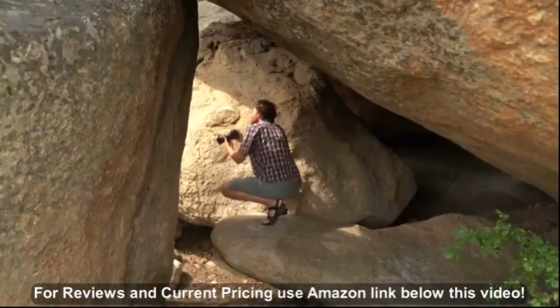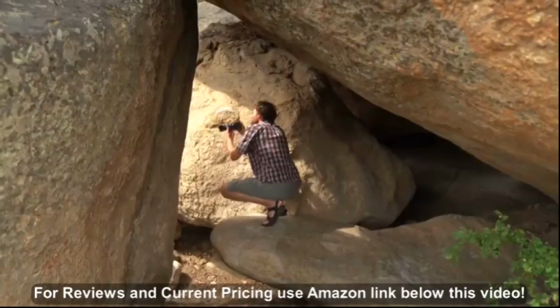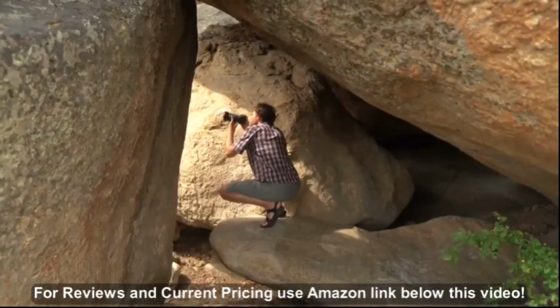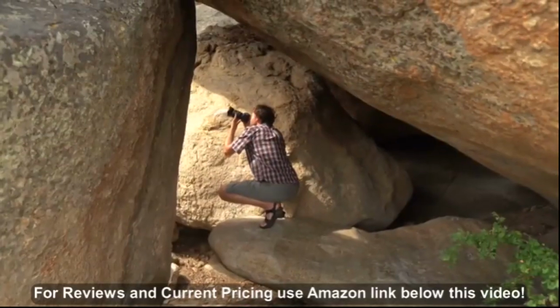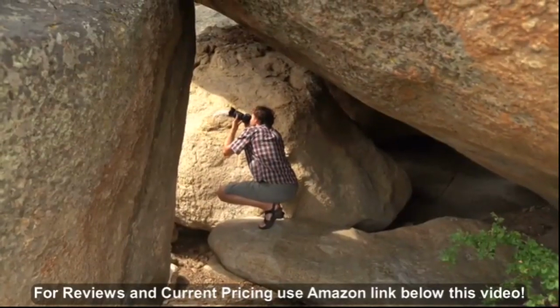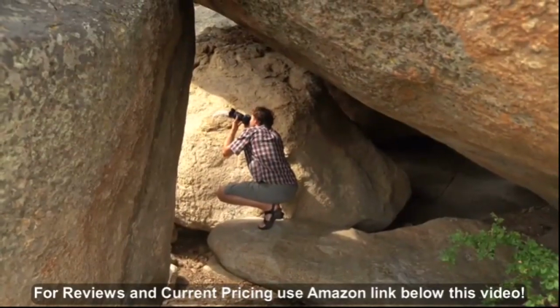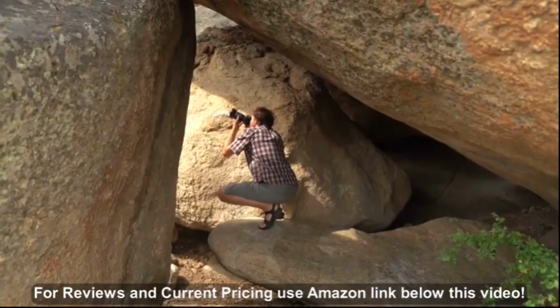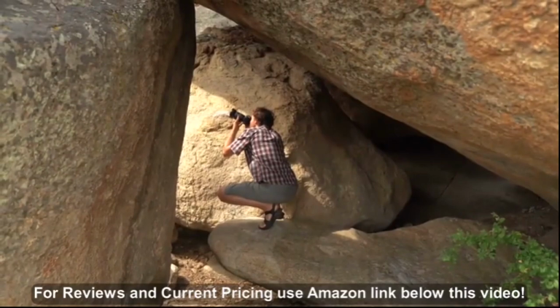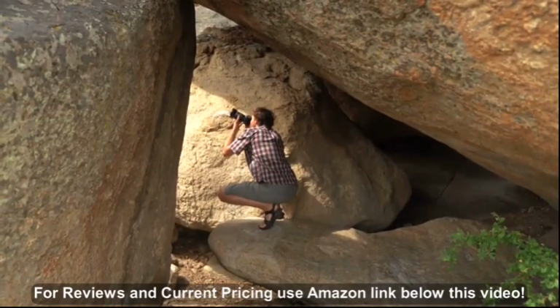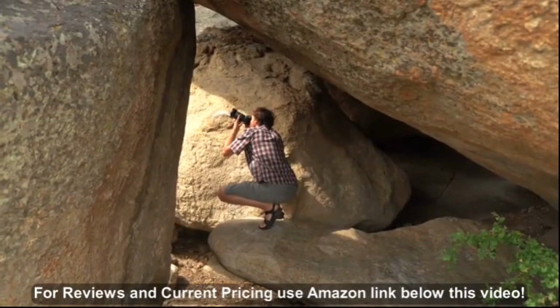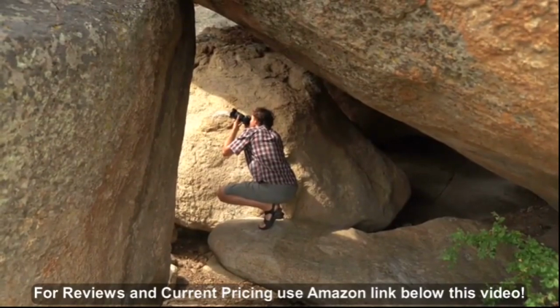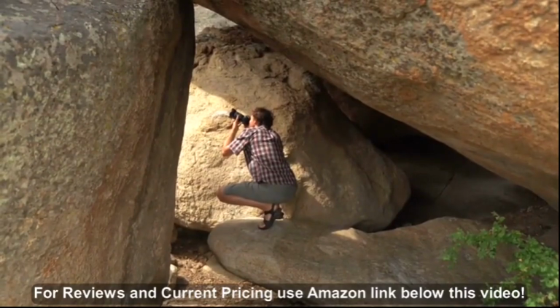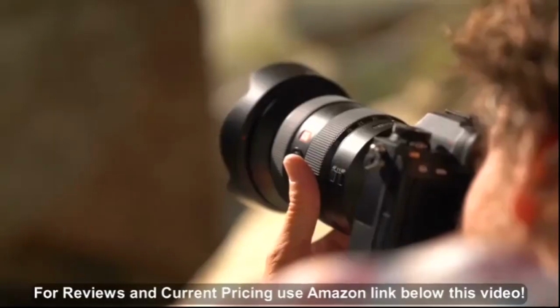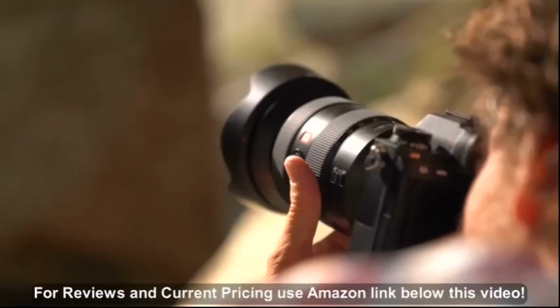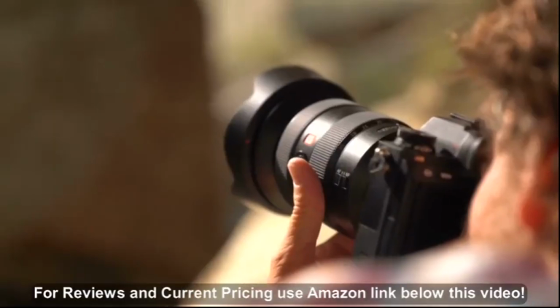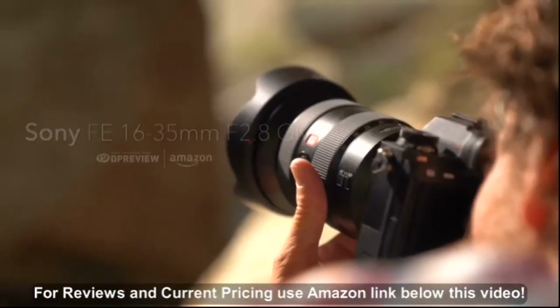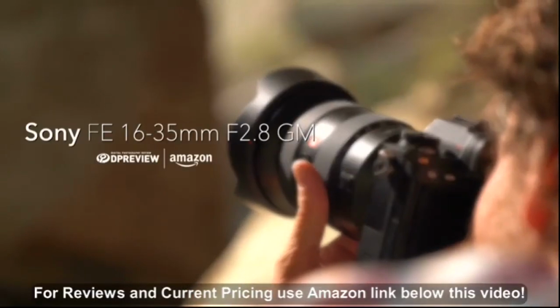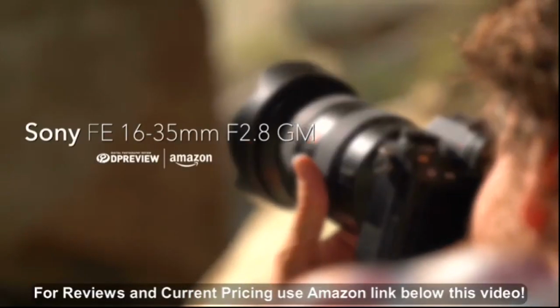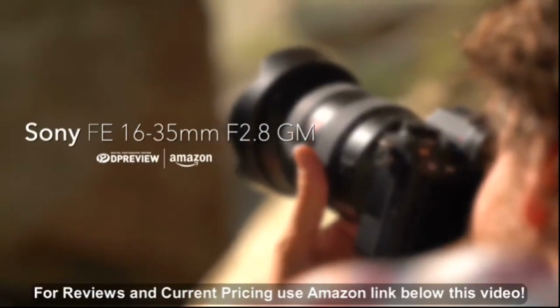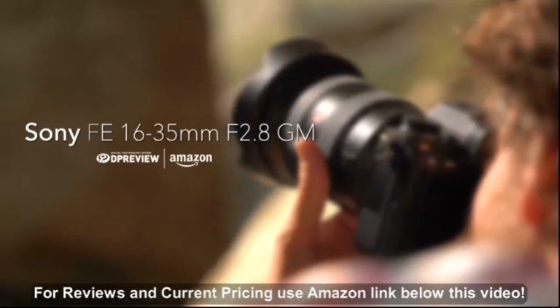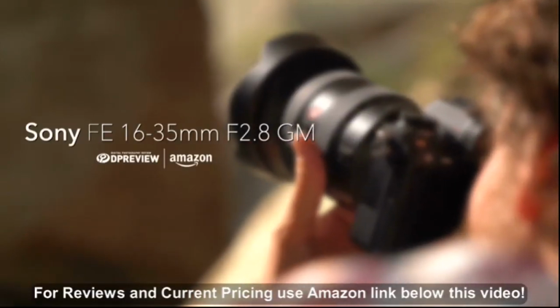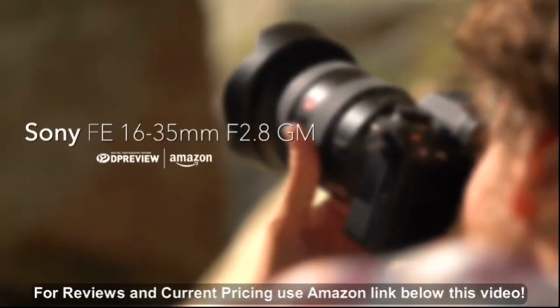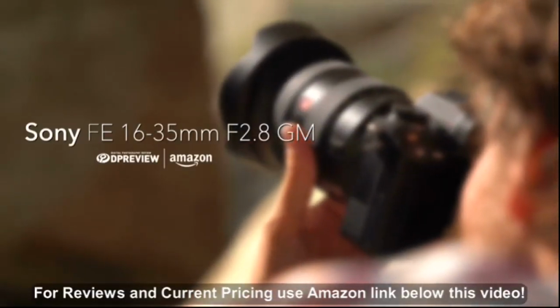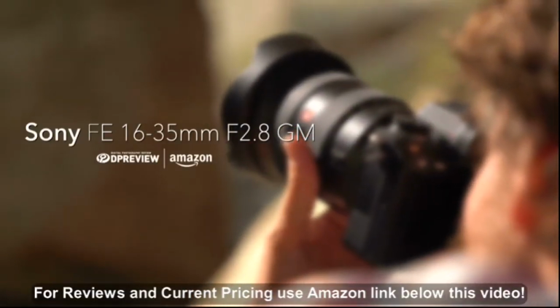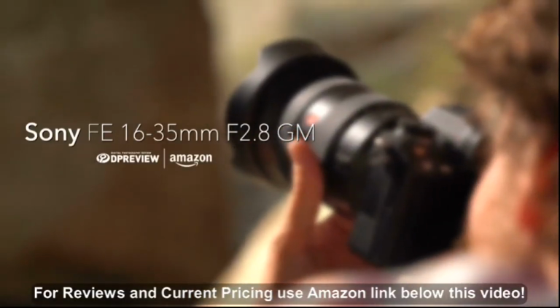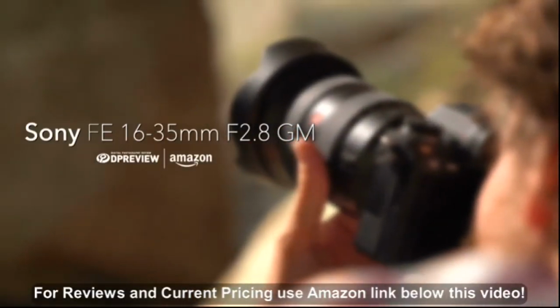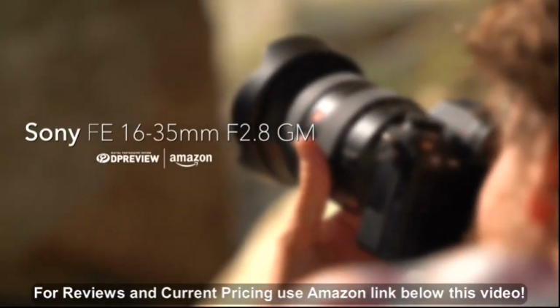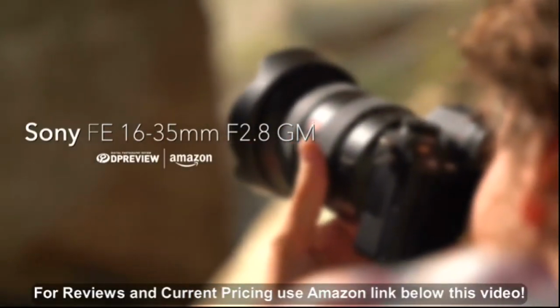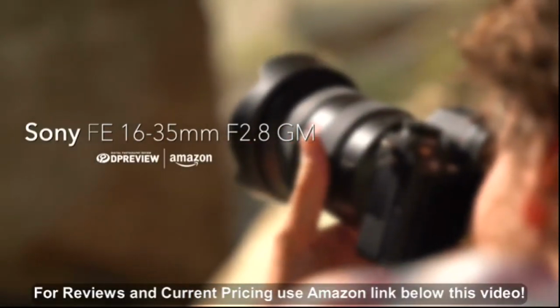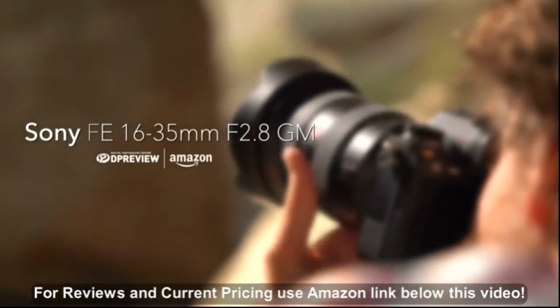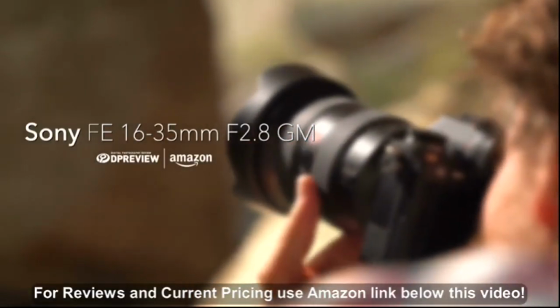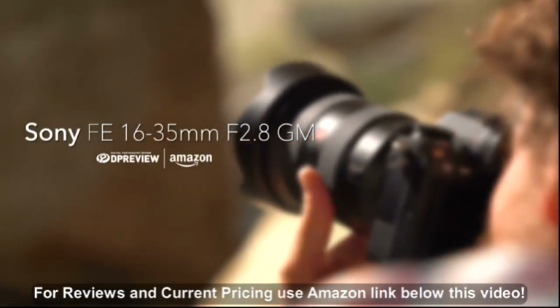For more information on the Sony FE 16-35mm f2.8, visit dpreview.com.